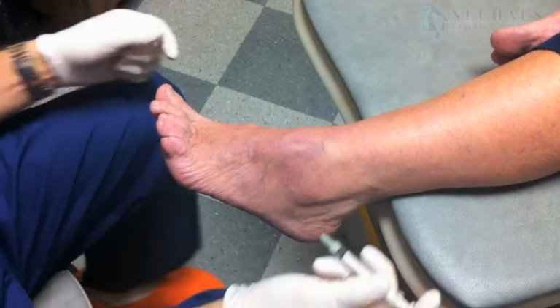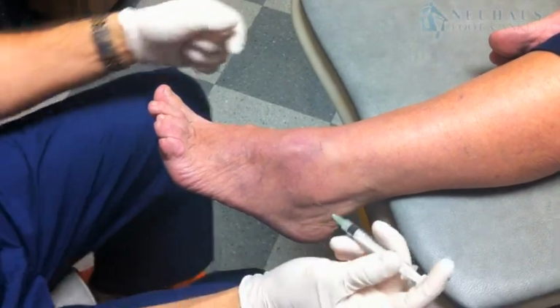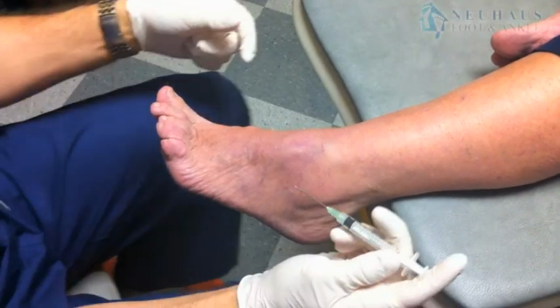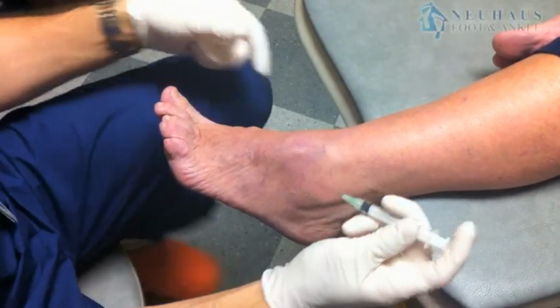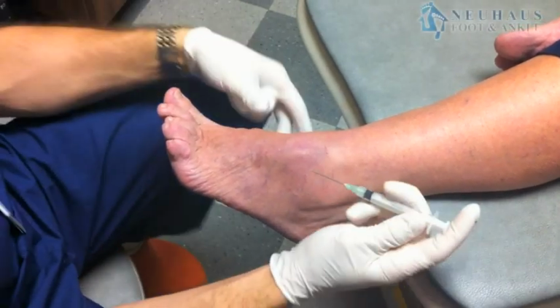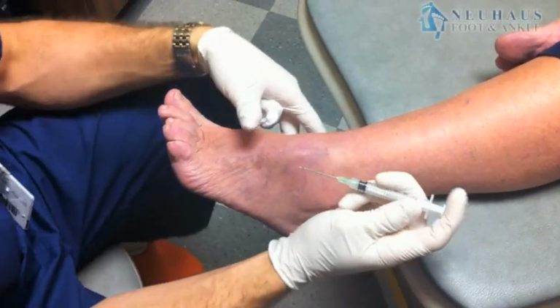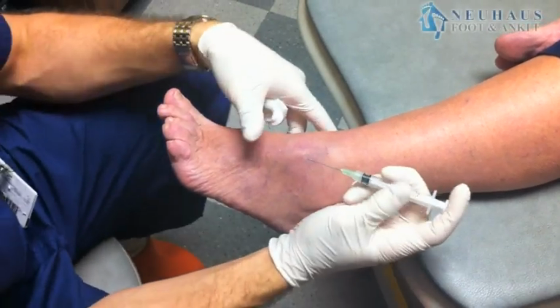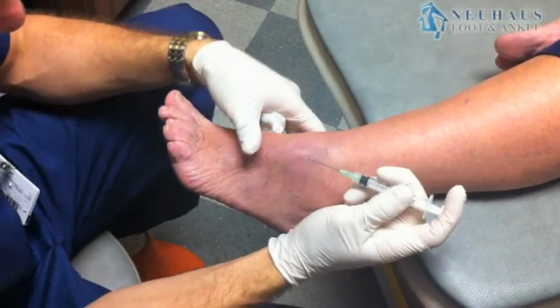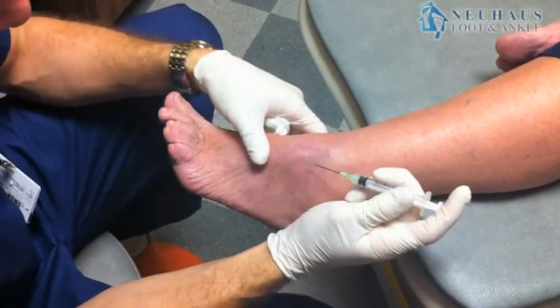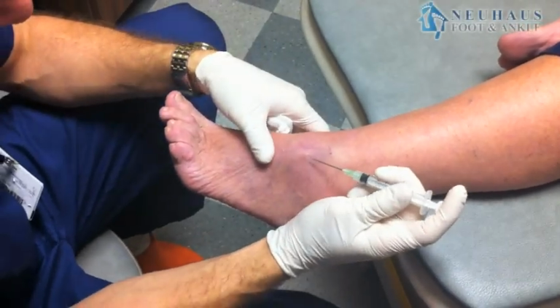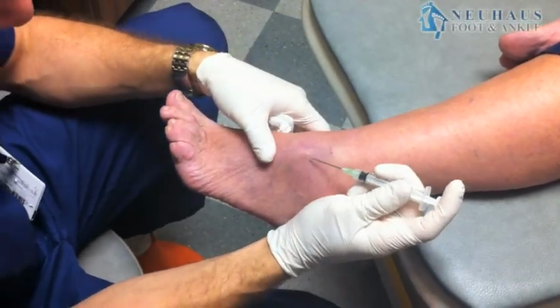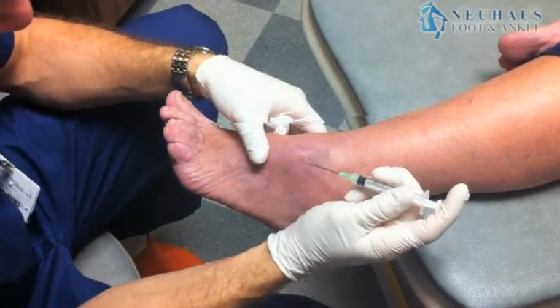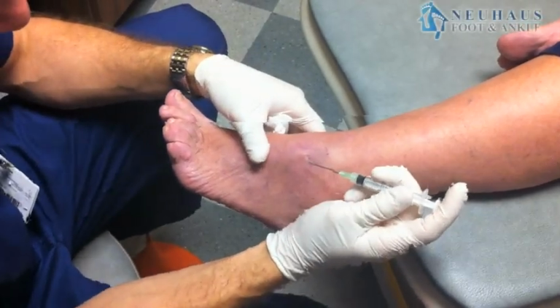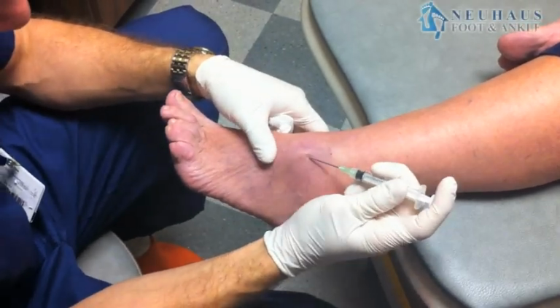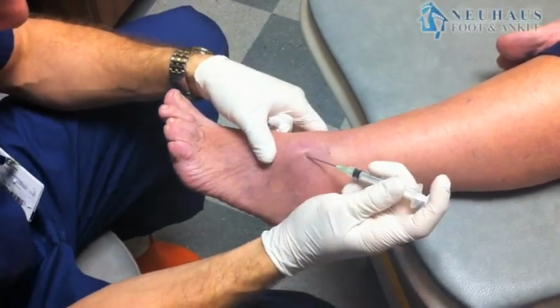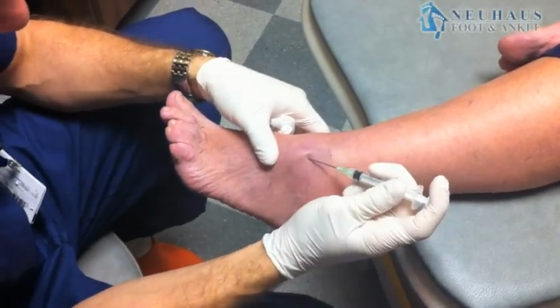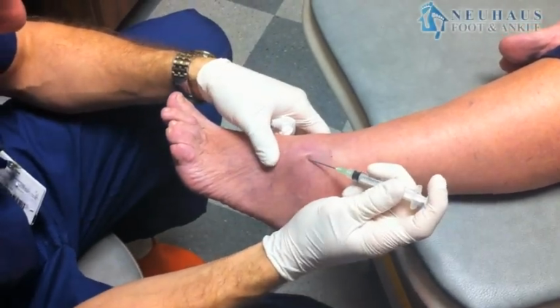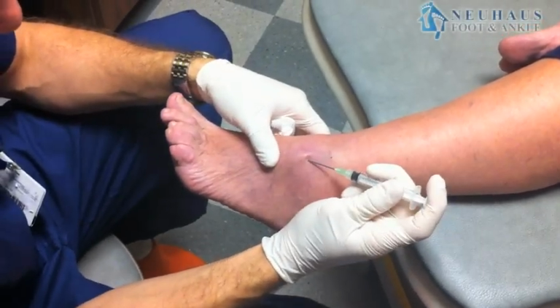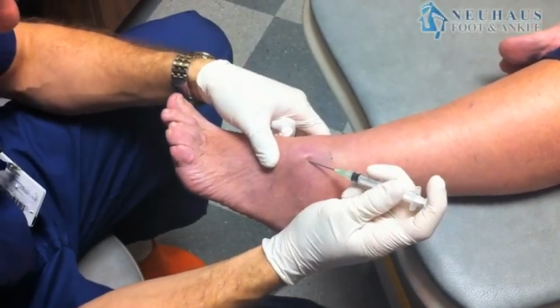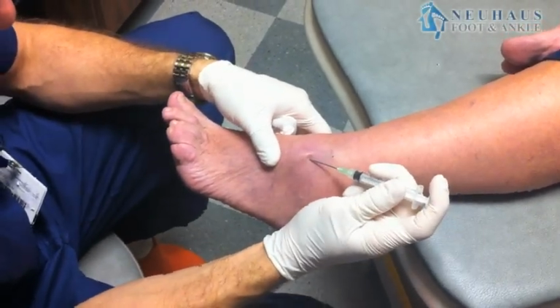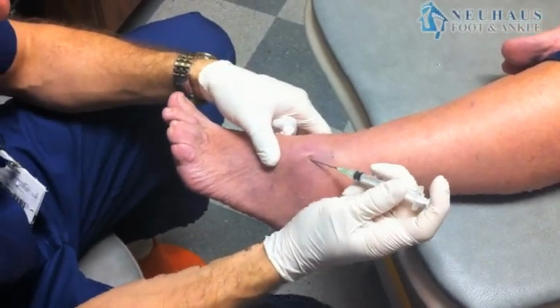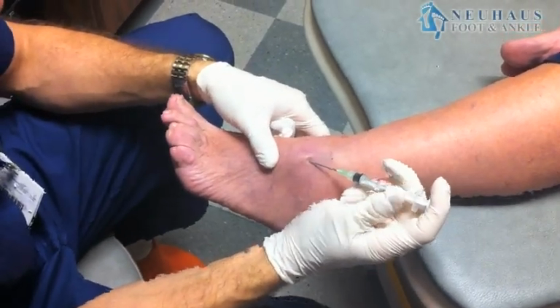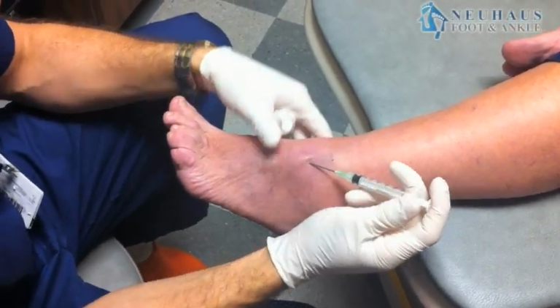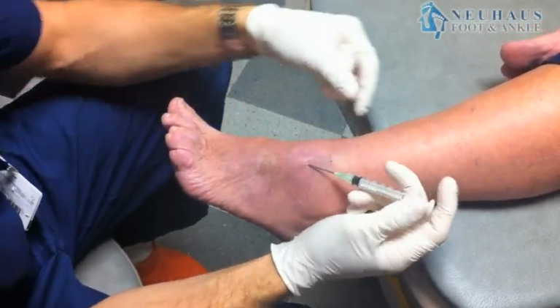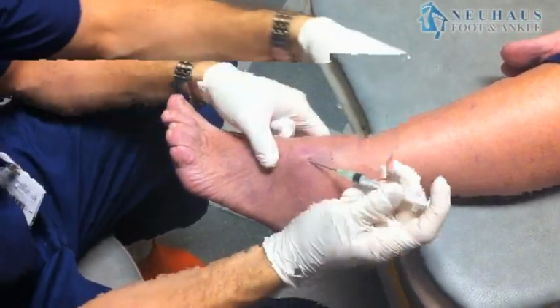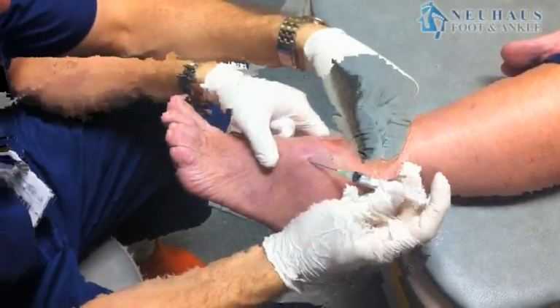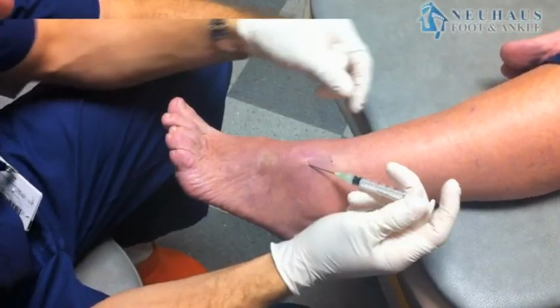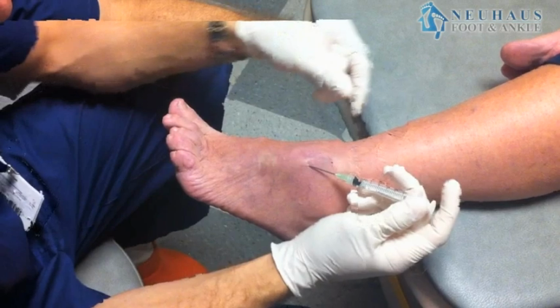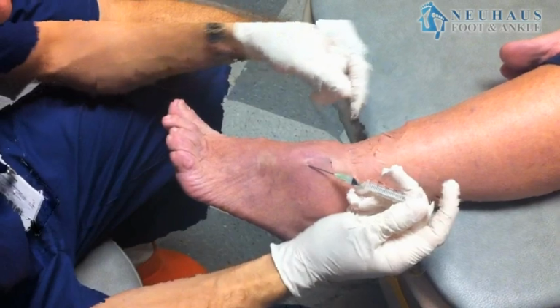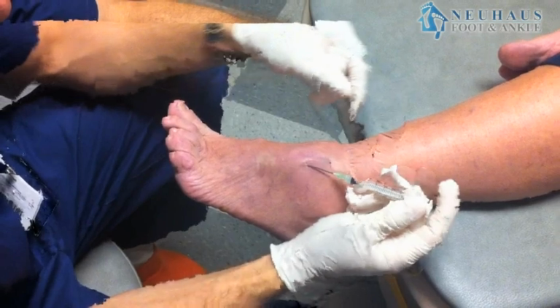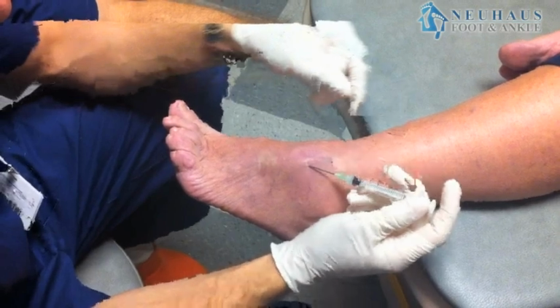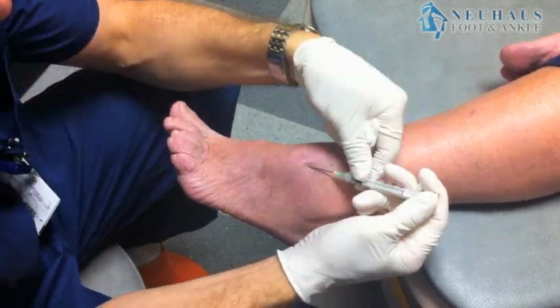Hey, this is Dr. Newhouse. Today I want to talk to you about ganglion cysts and what we do to try to drain them in the office.